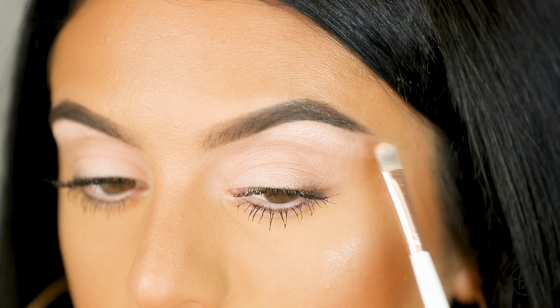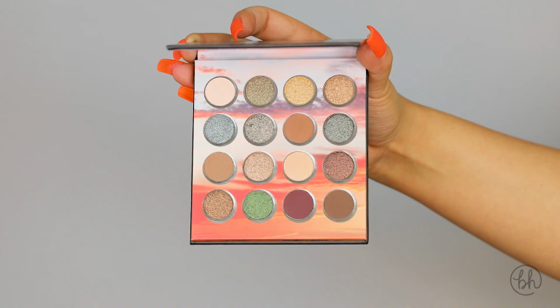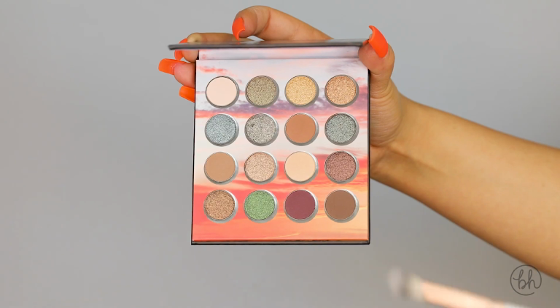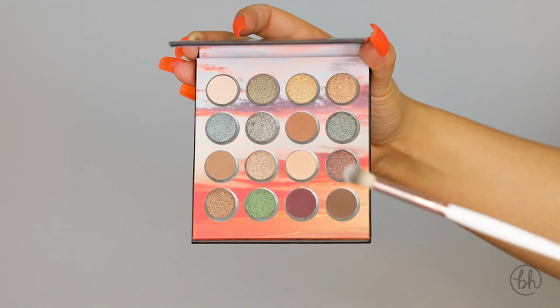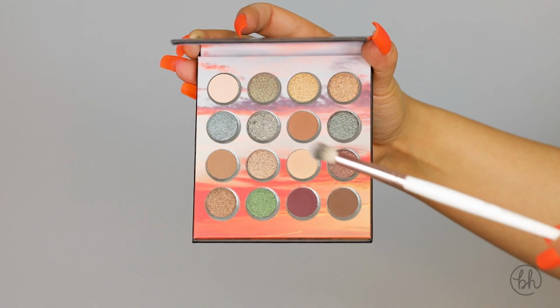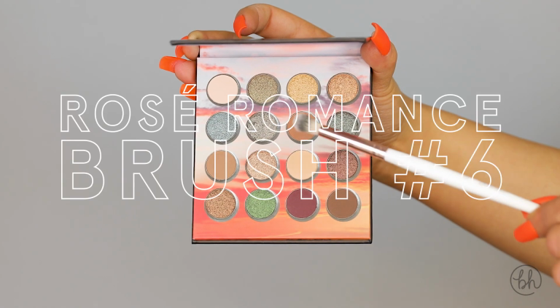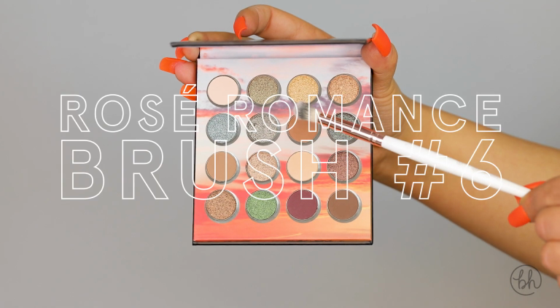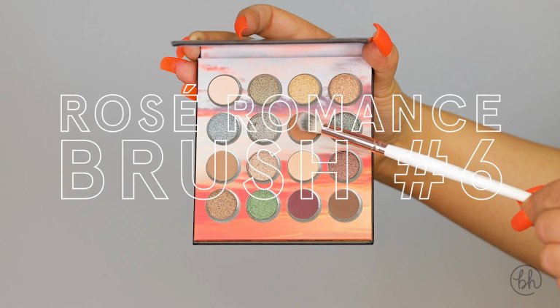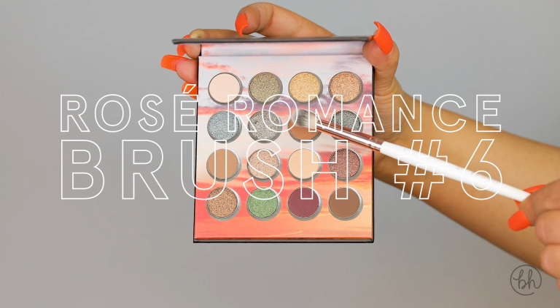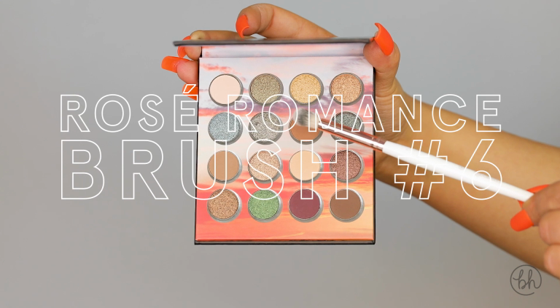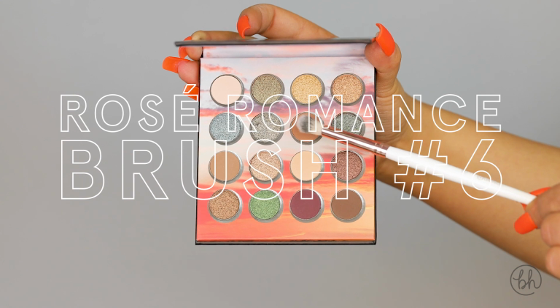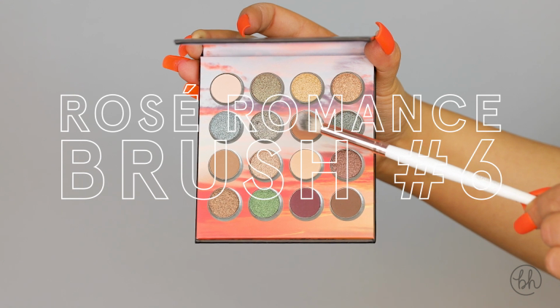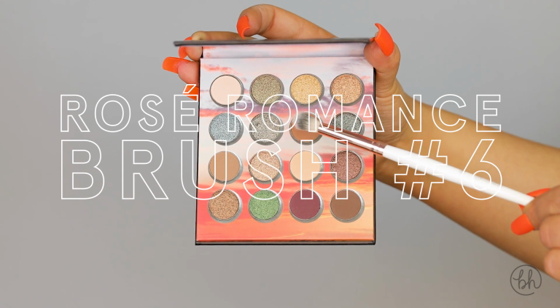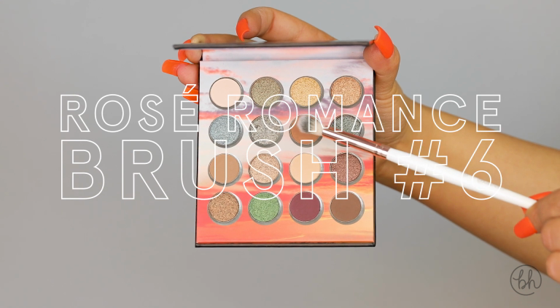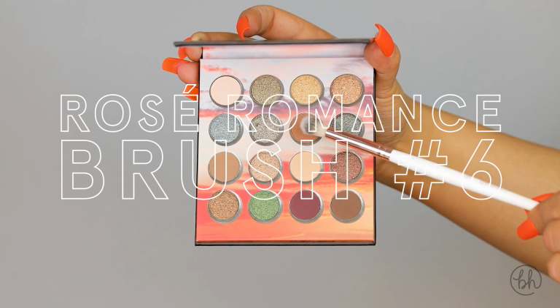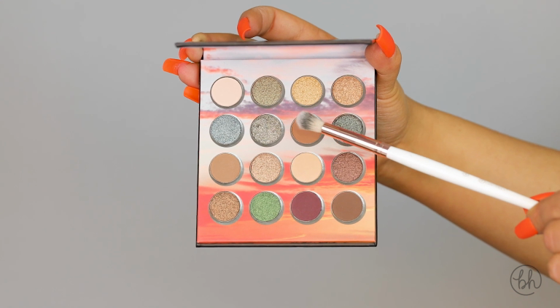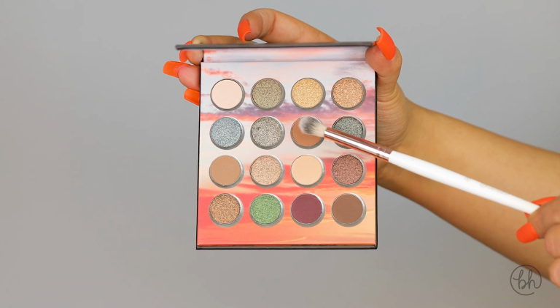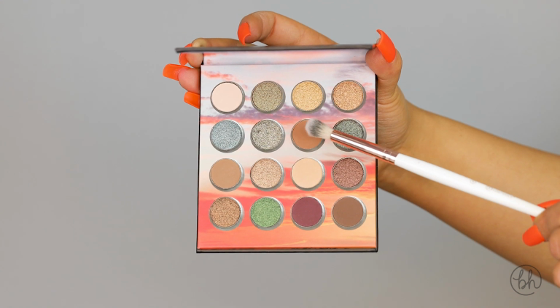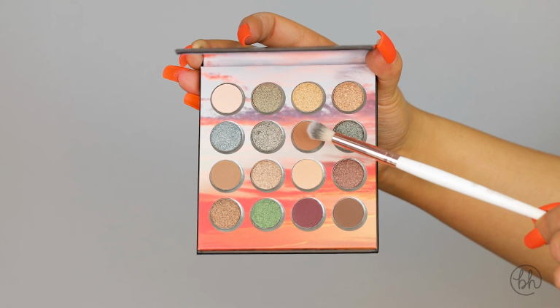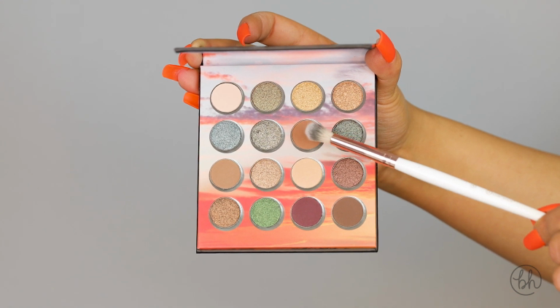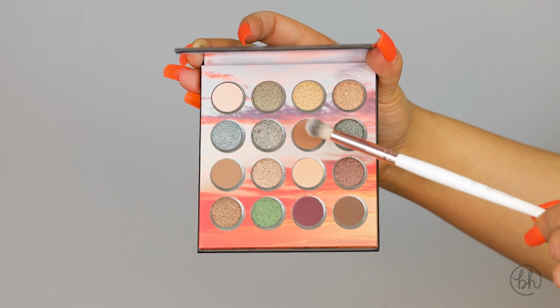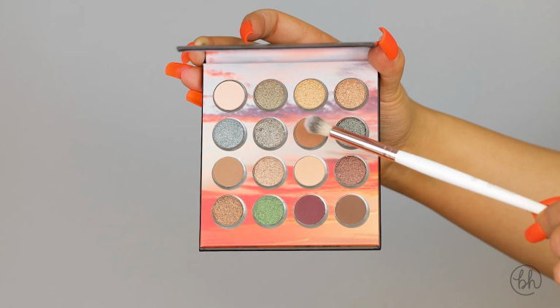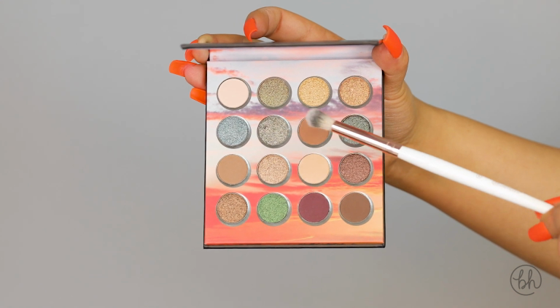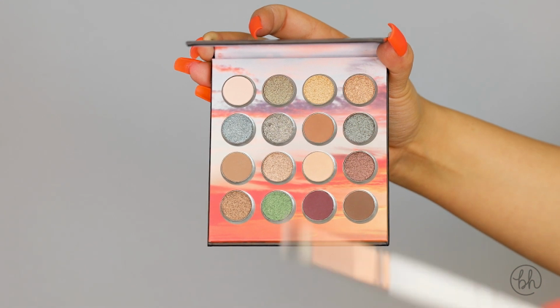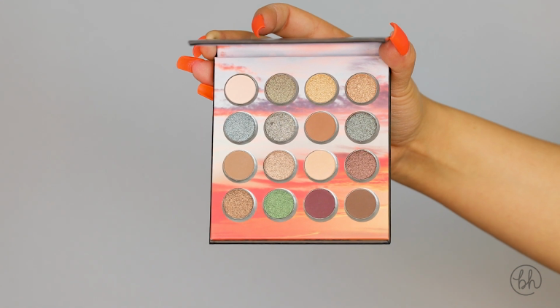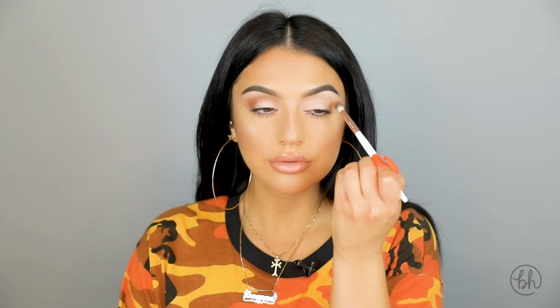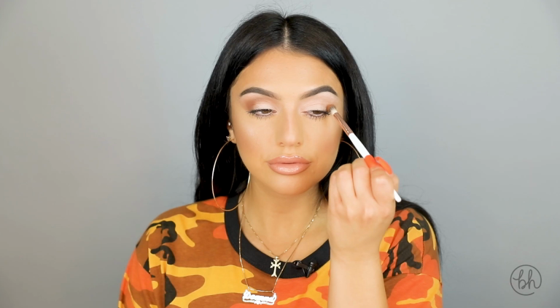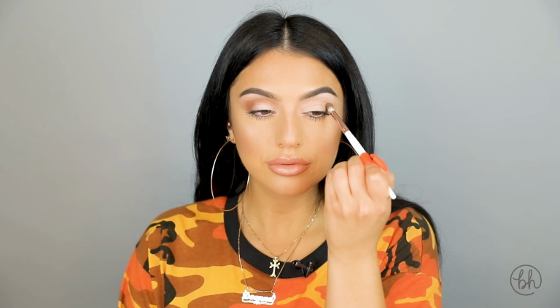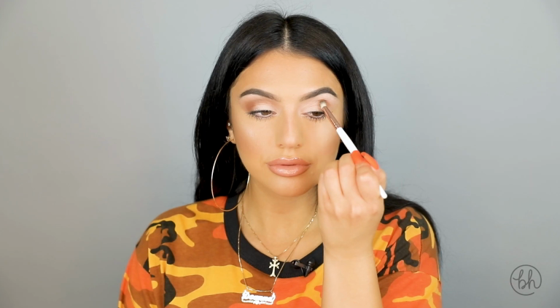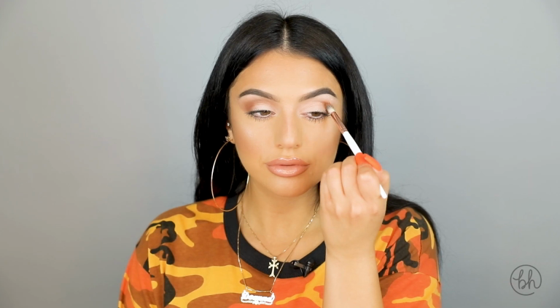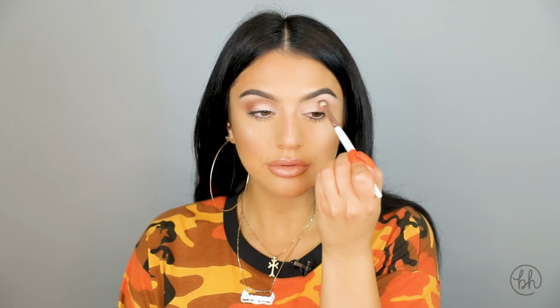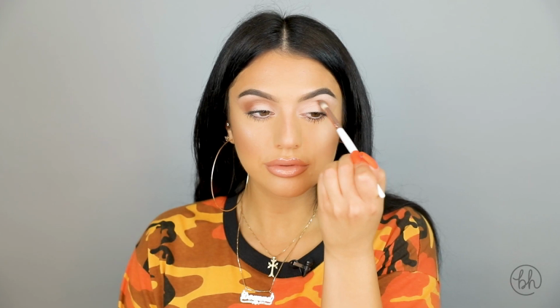Next, taking my brush number six and this medium brown shade, I'm going to blend that in my crease.